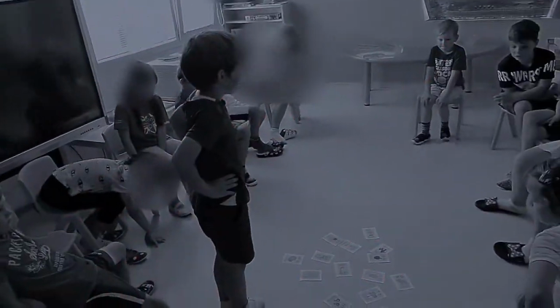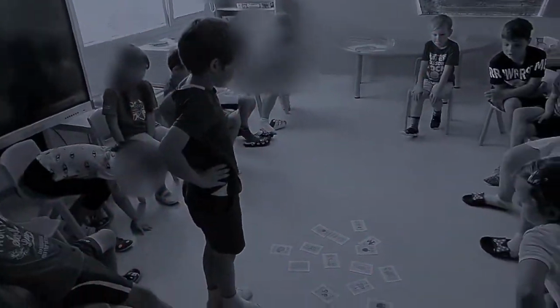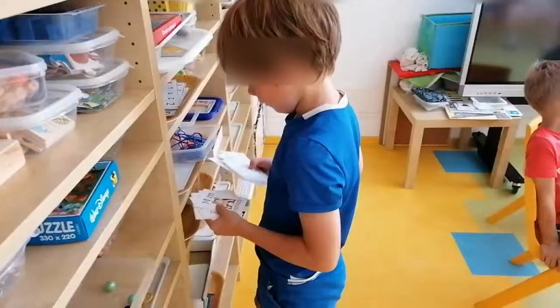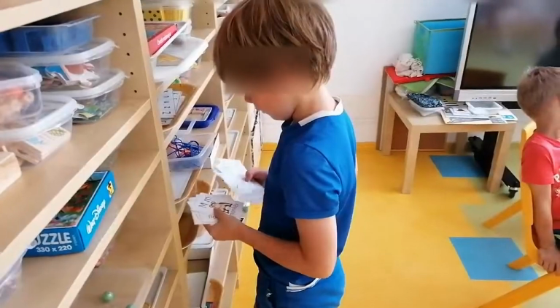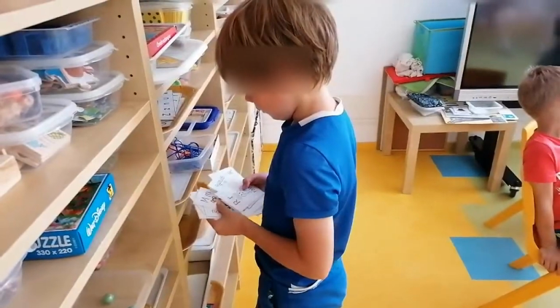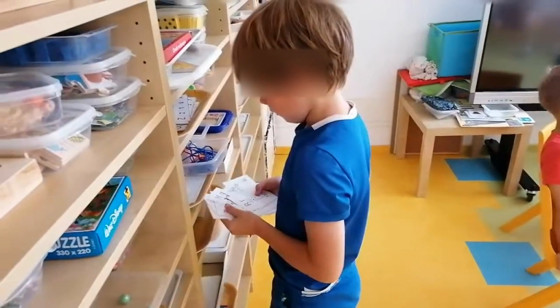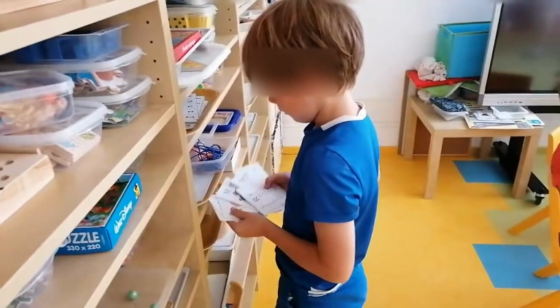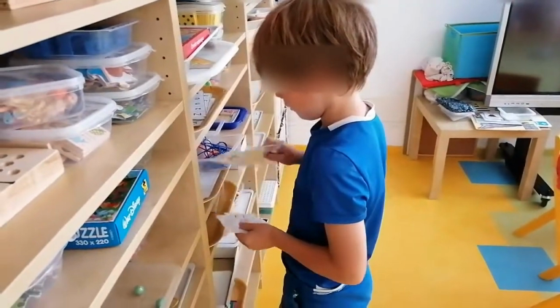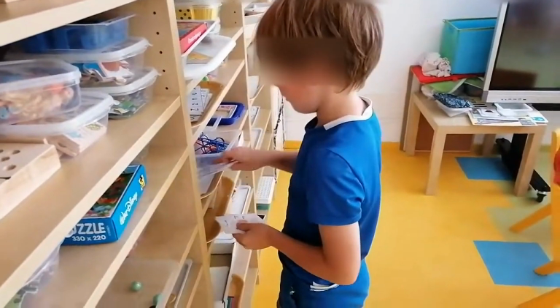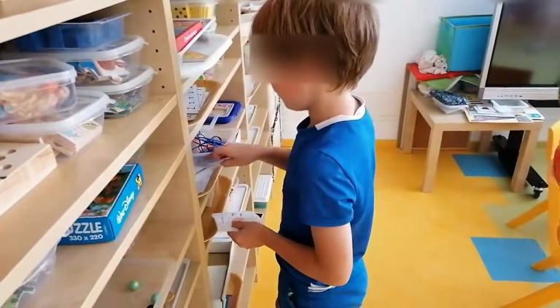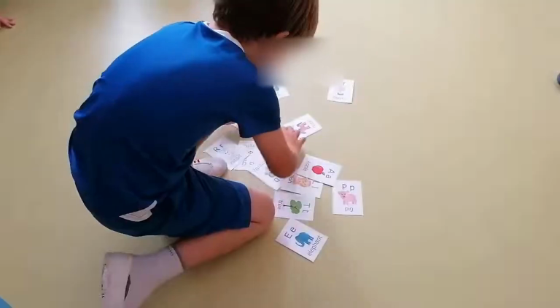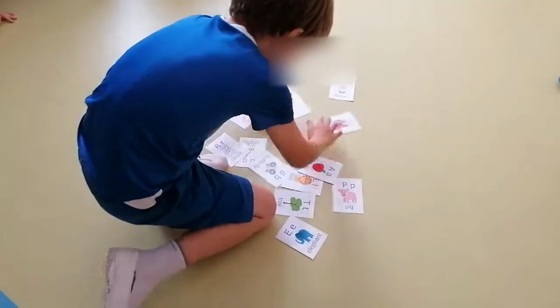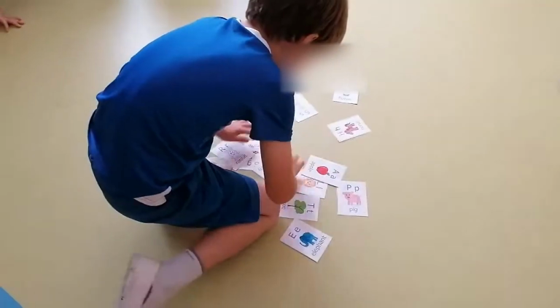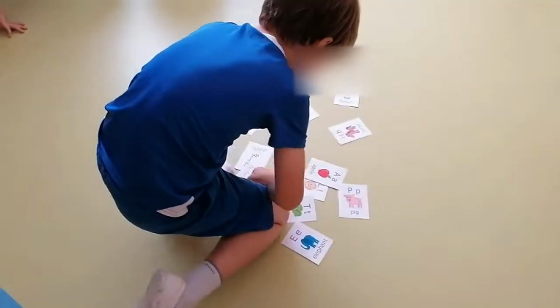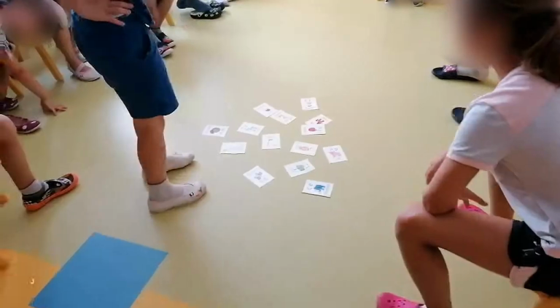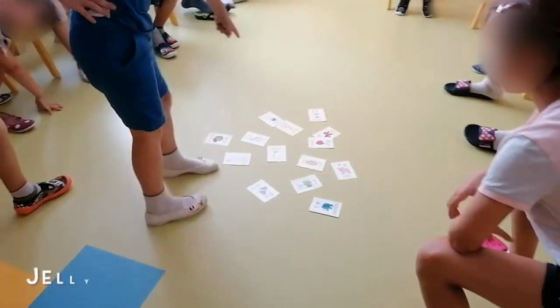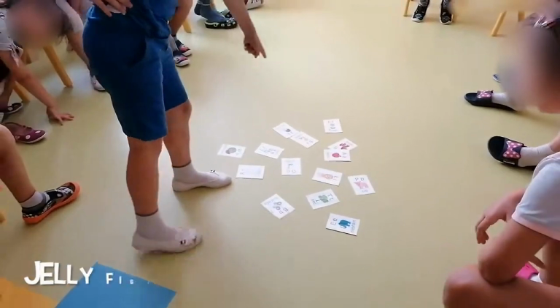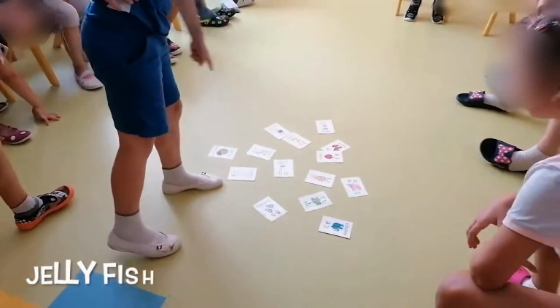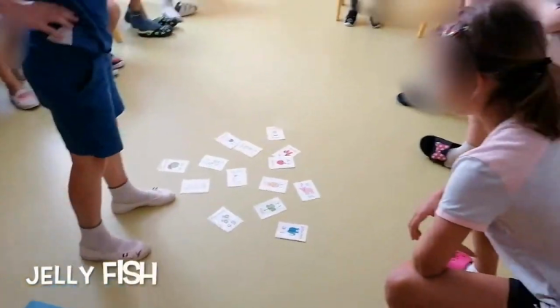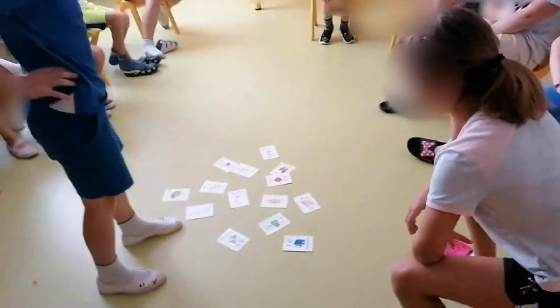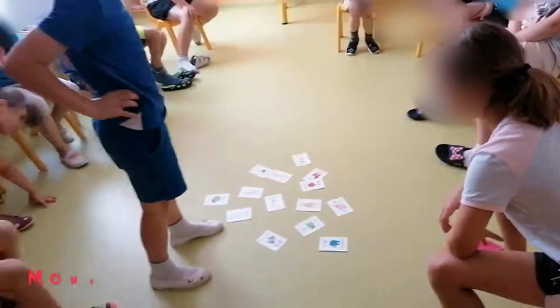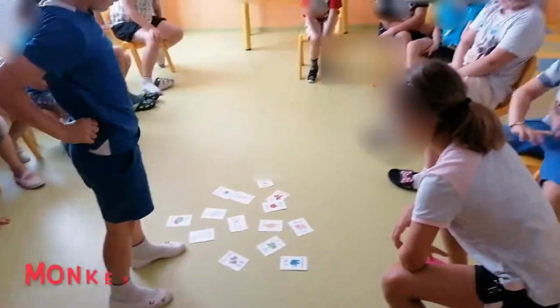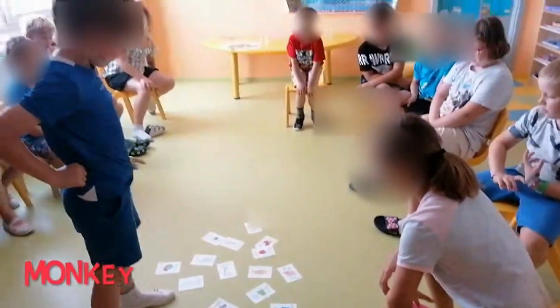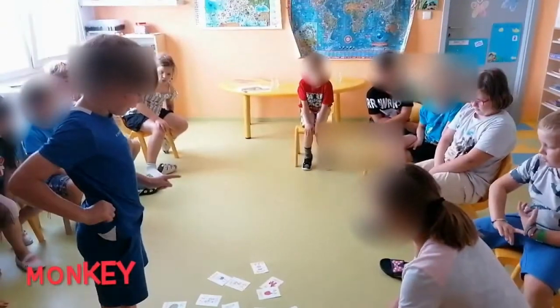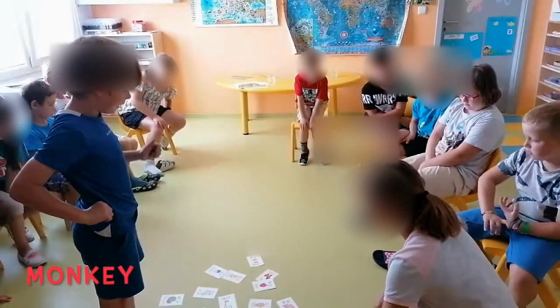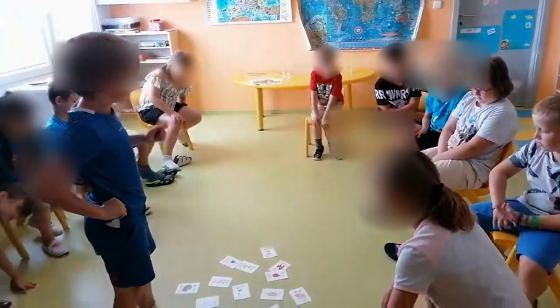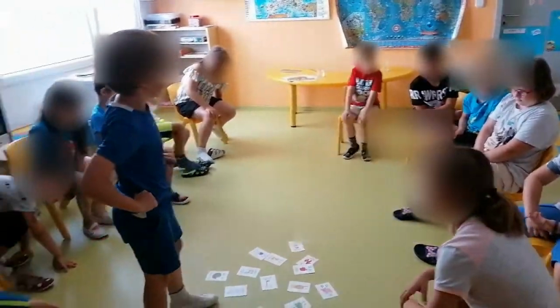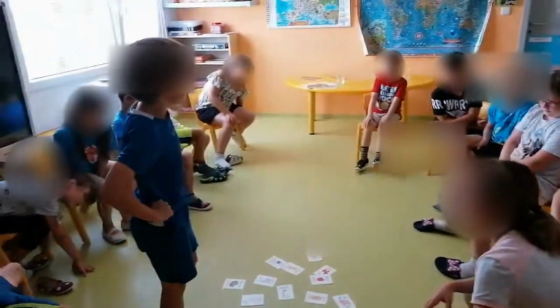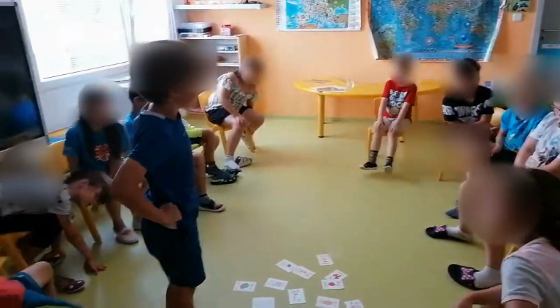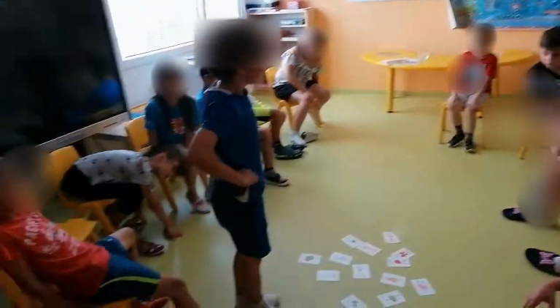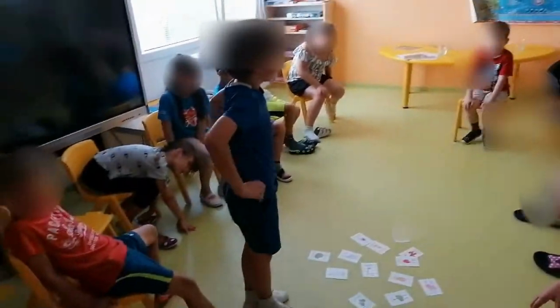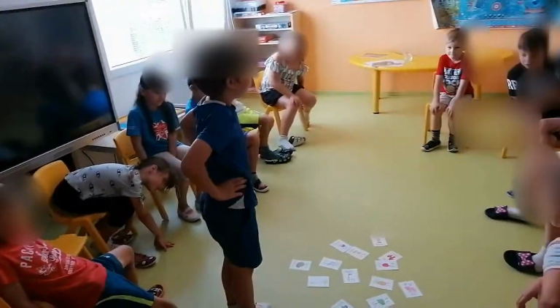Are you hiding only four? So what is missing? Monkey! Monkey! Very good!